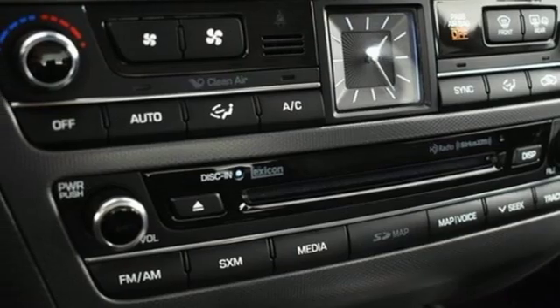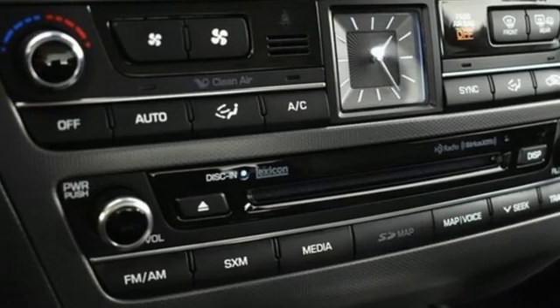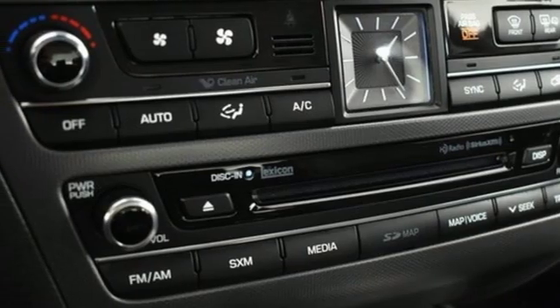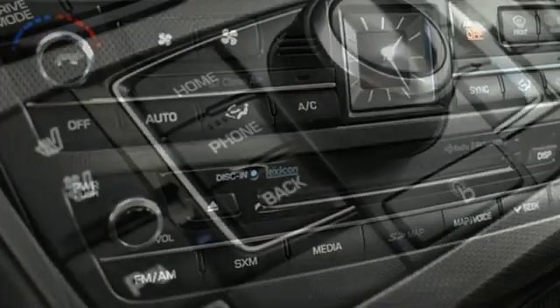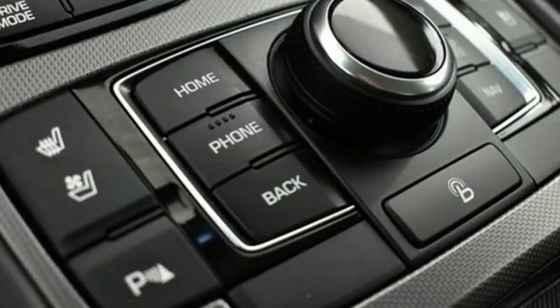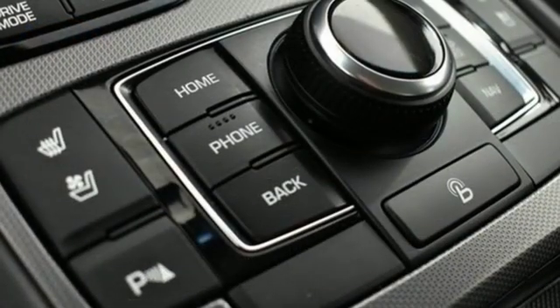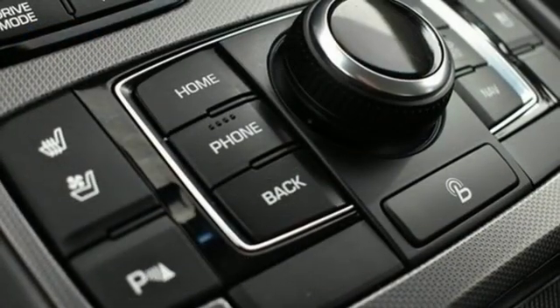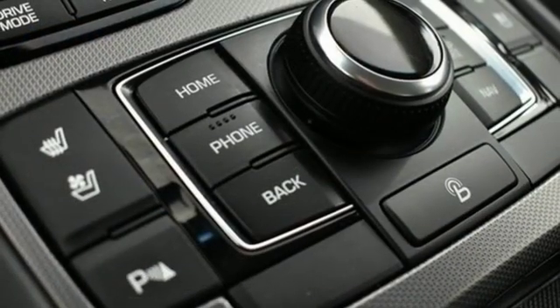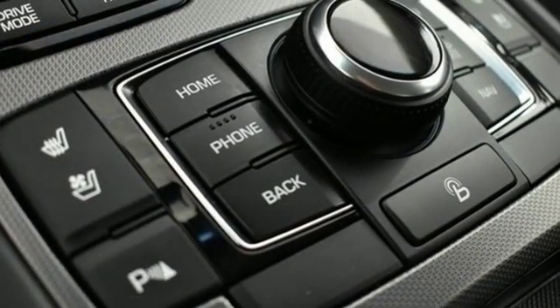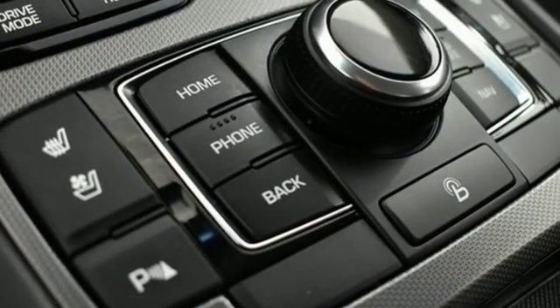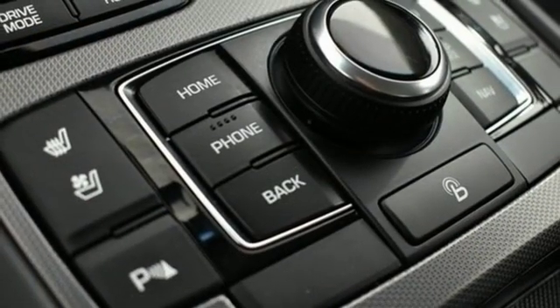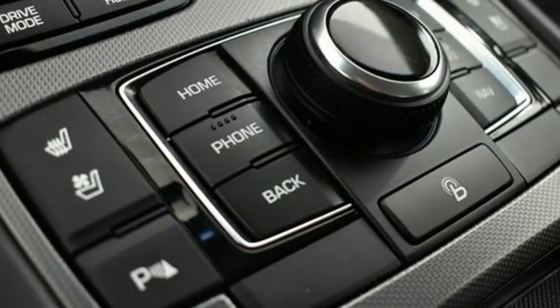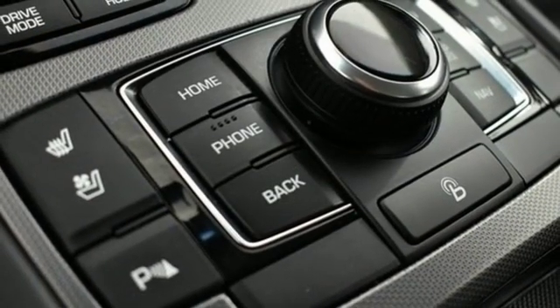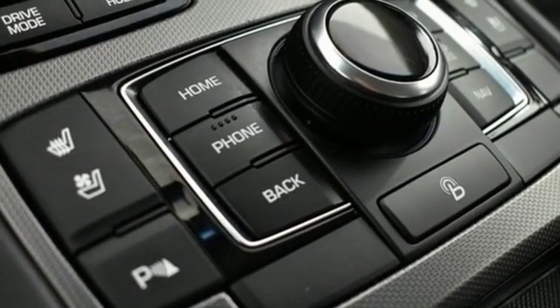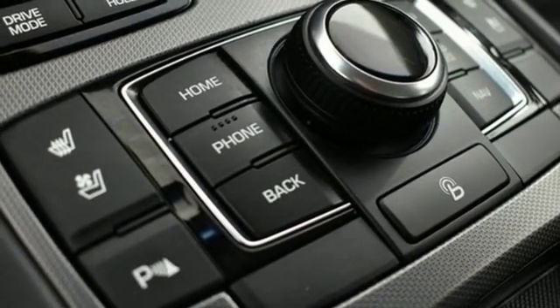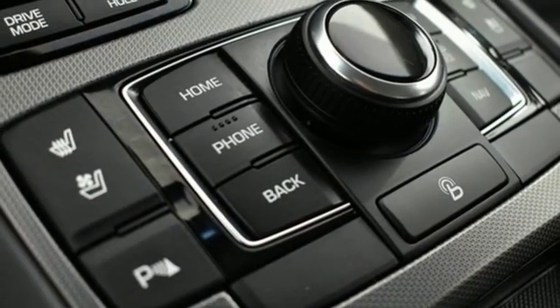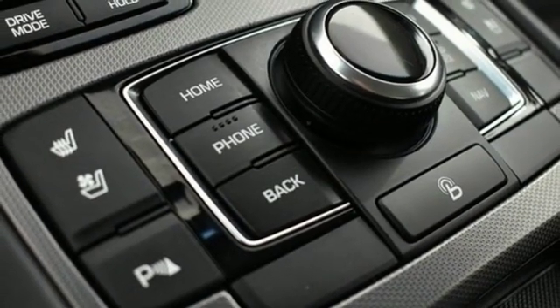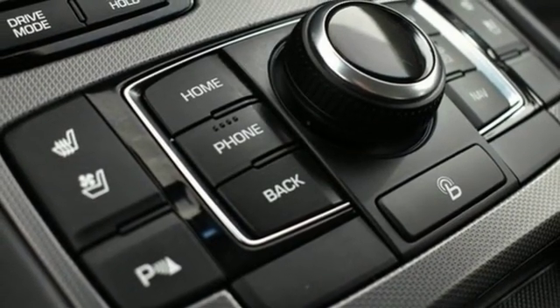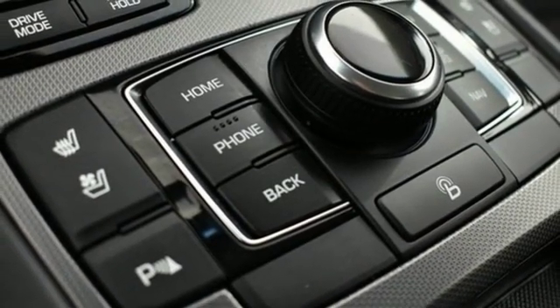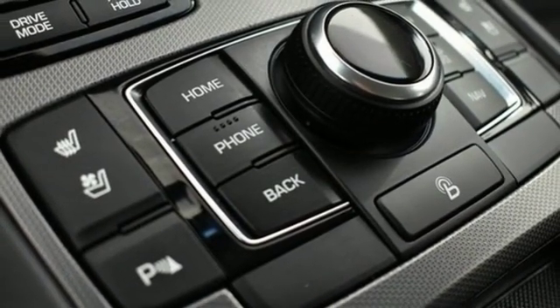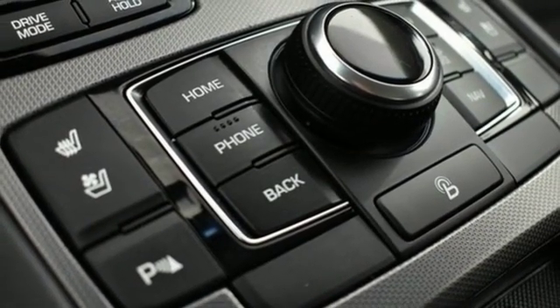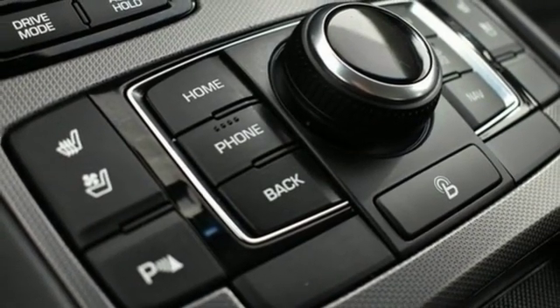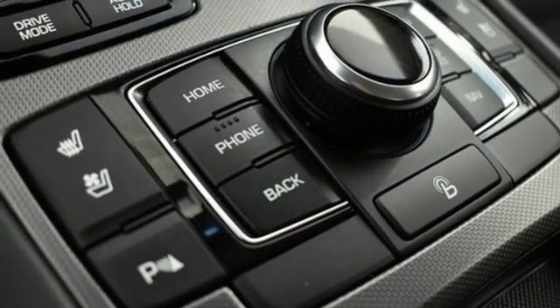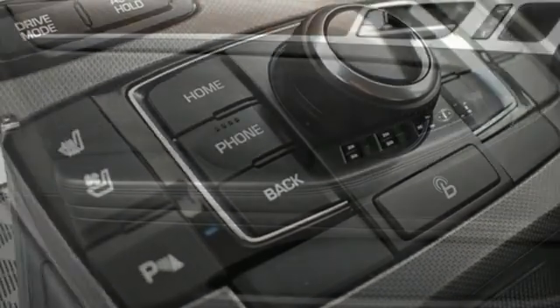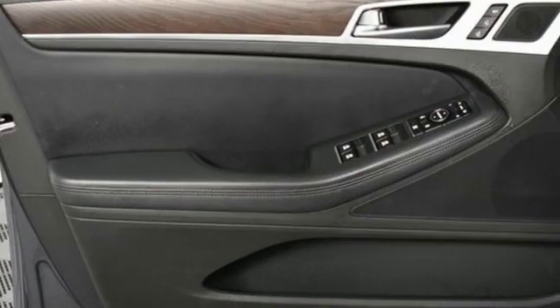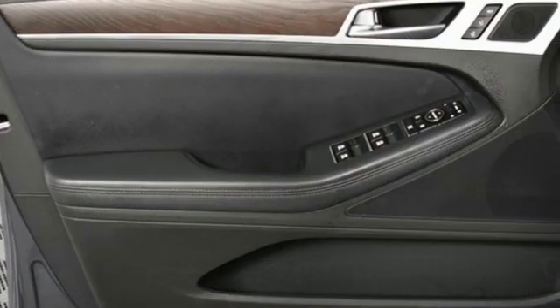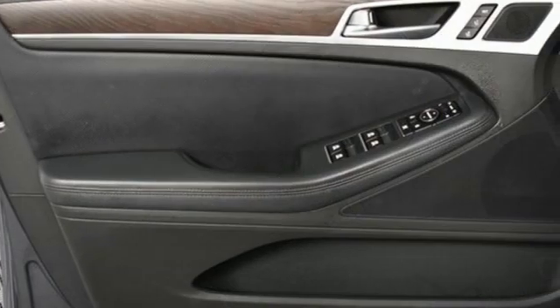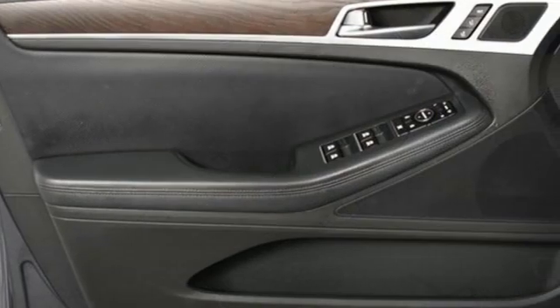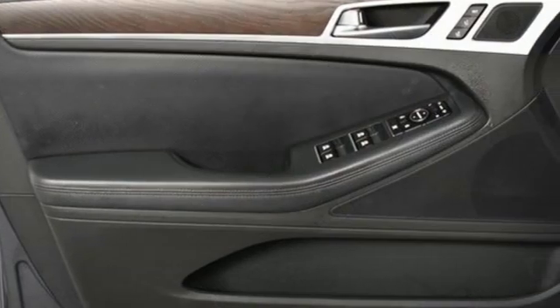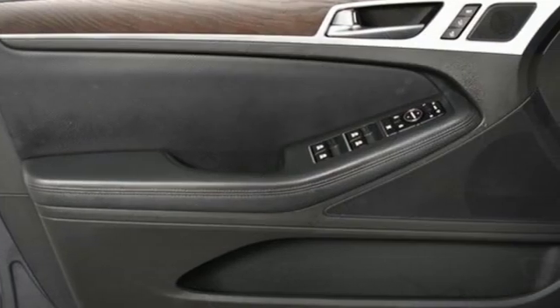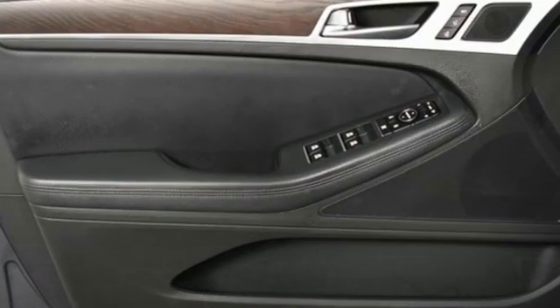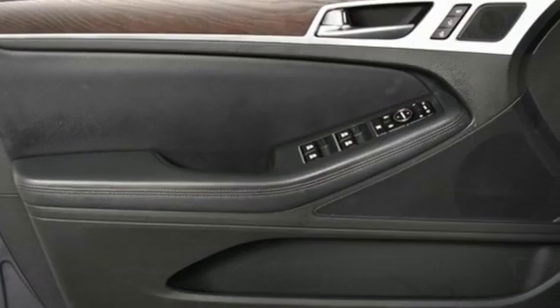Automatic transmission, hands-free liftgate, gas pressurized shocks, and V6 engine.